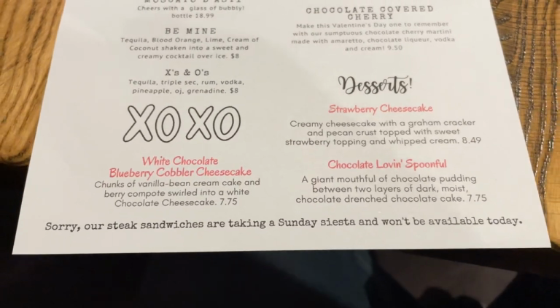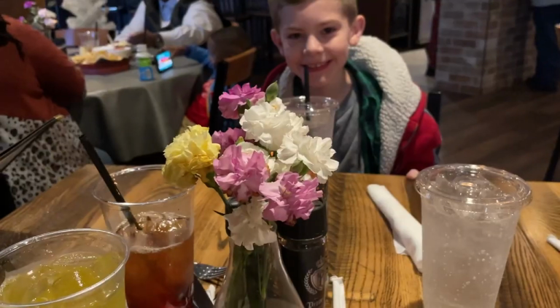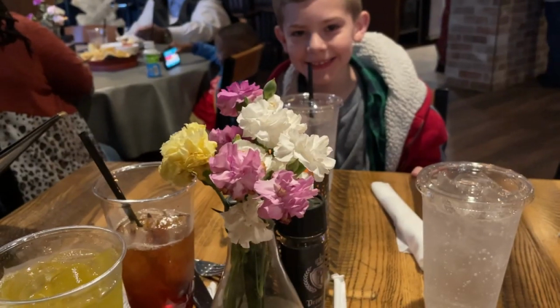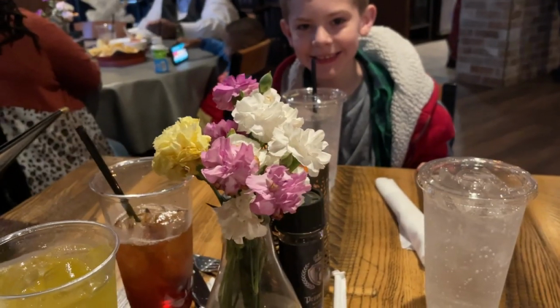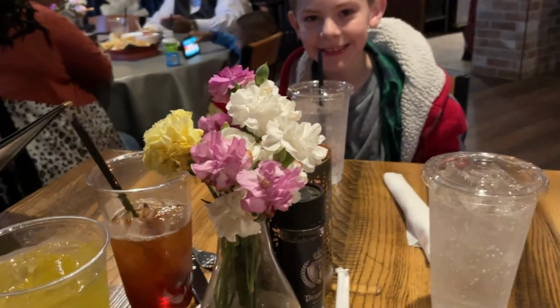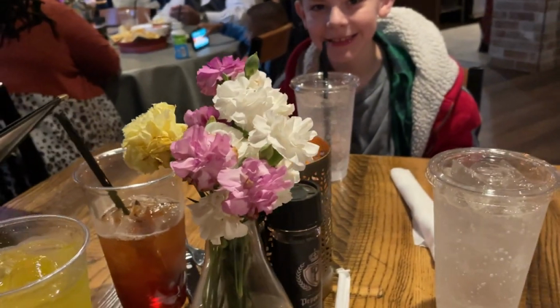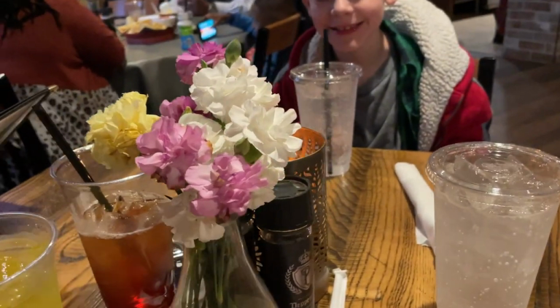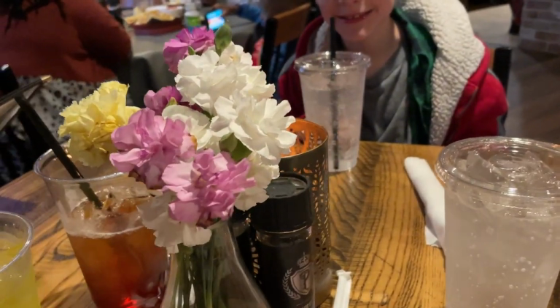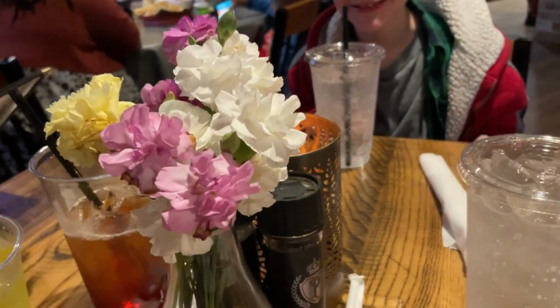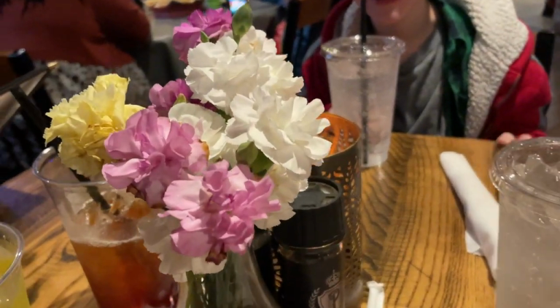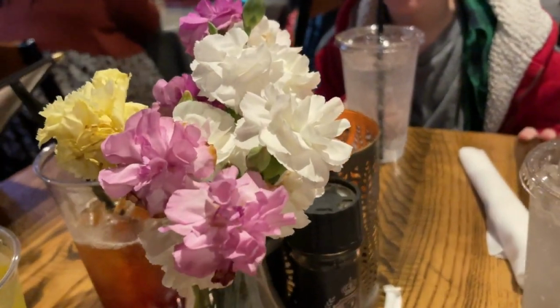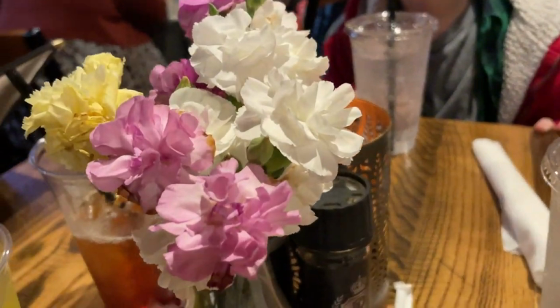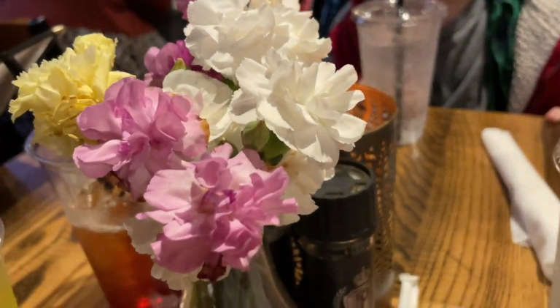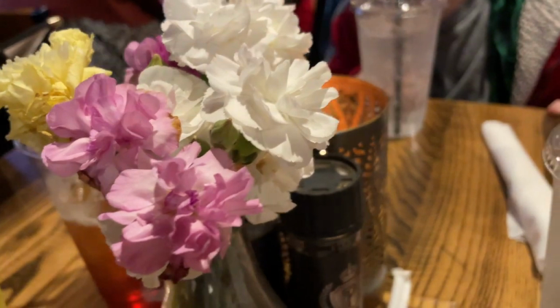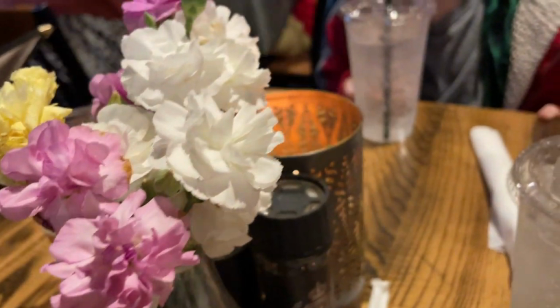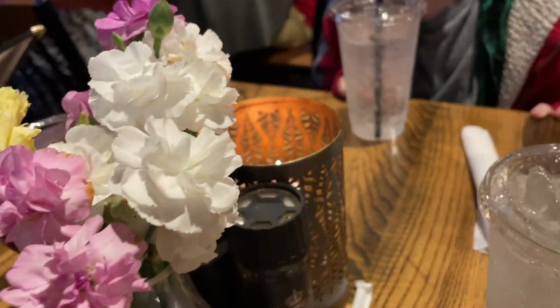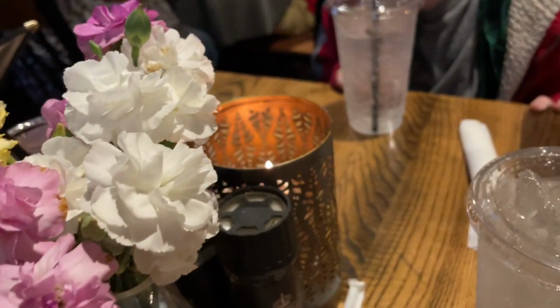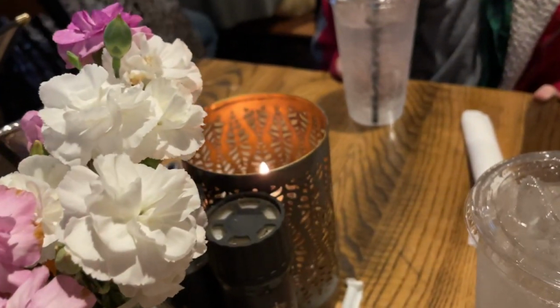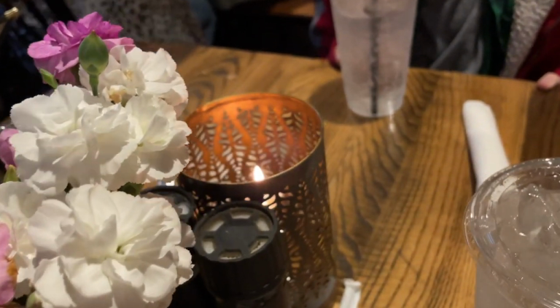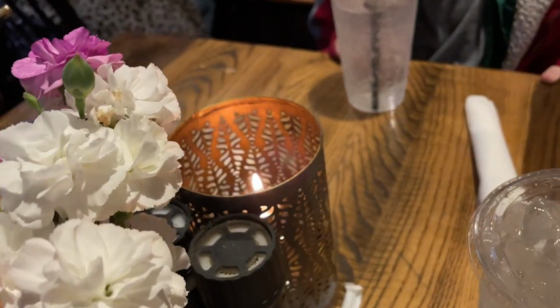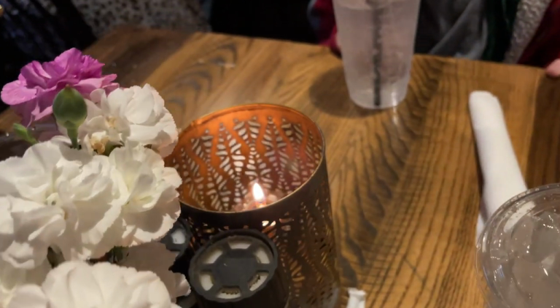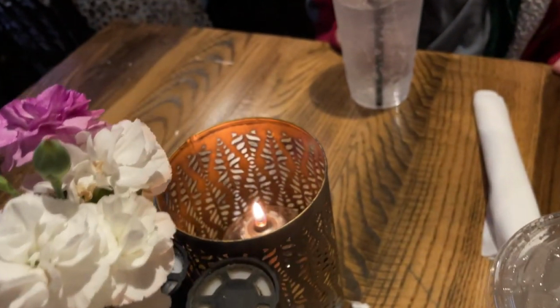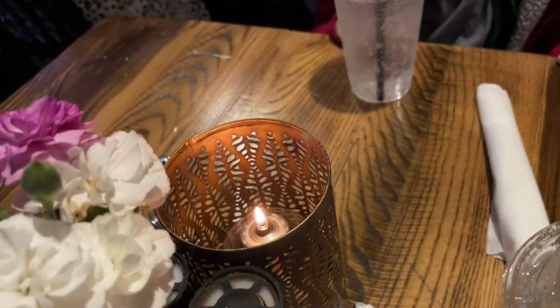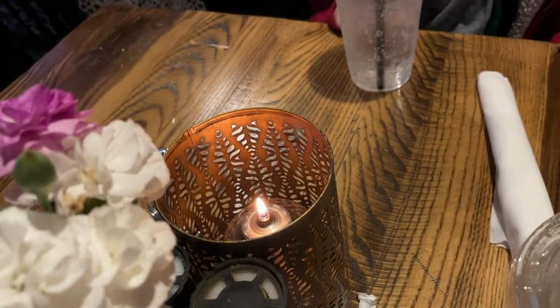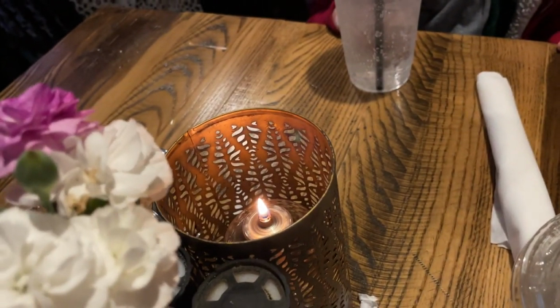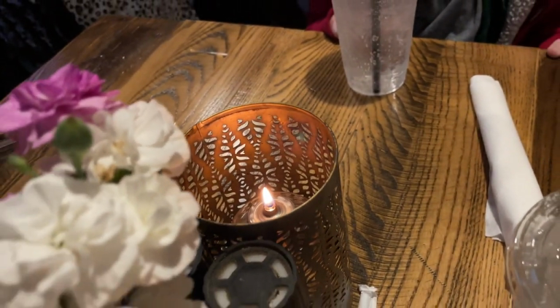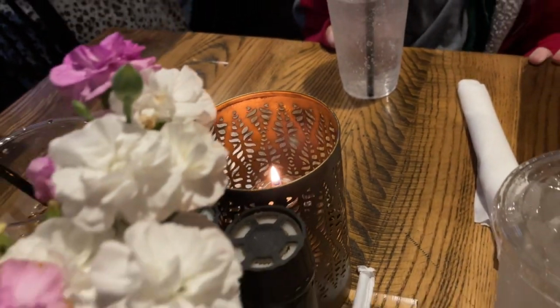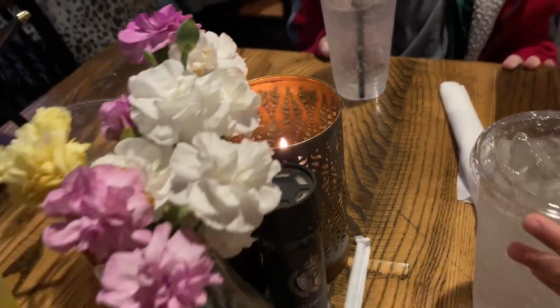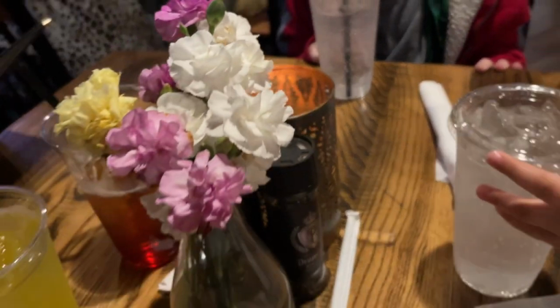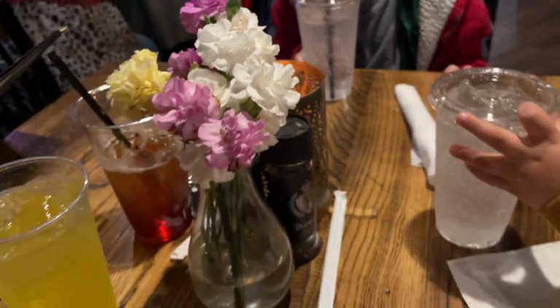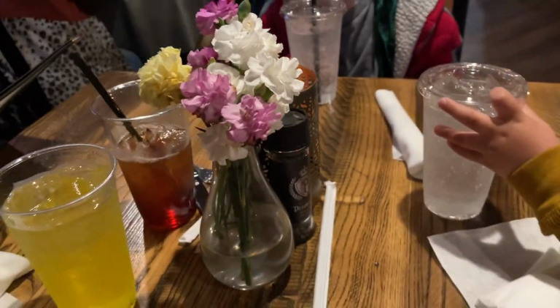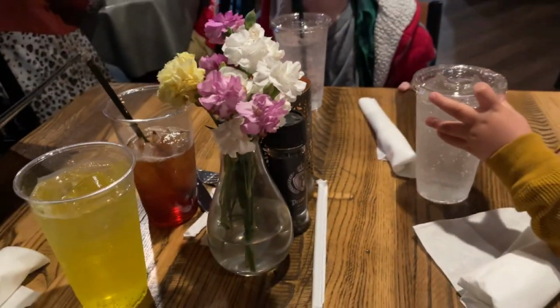Check this out — they actually have real carnations and a little candle burning right there on the table.